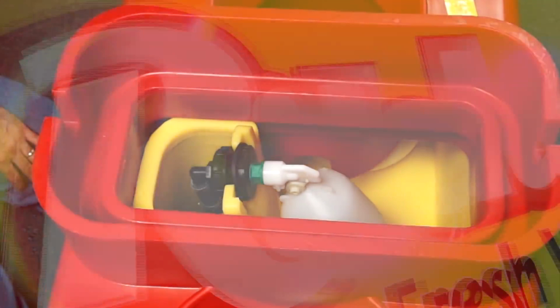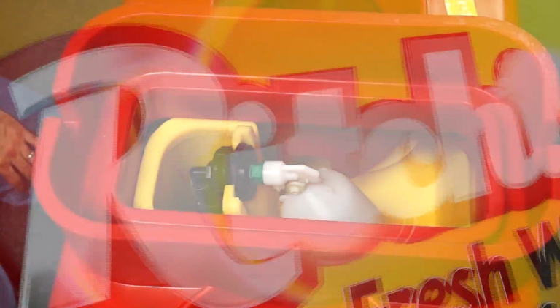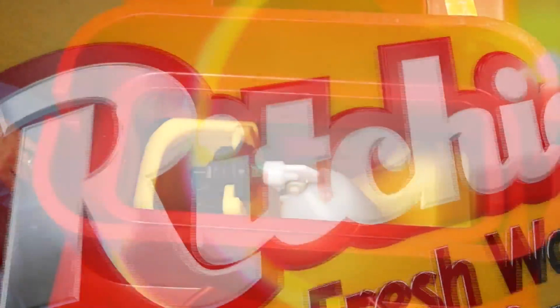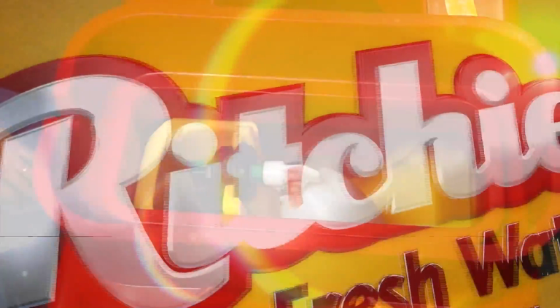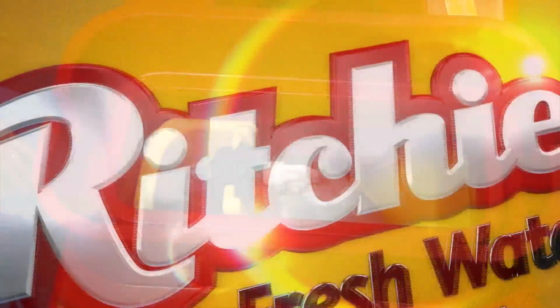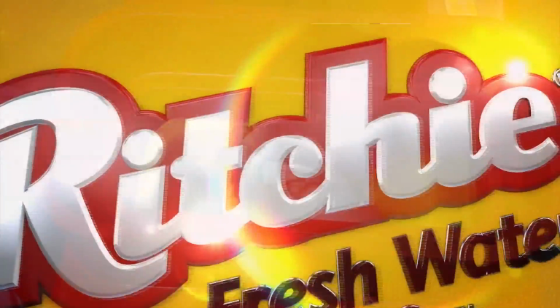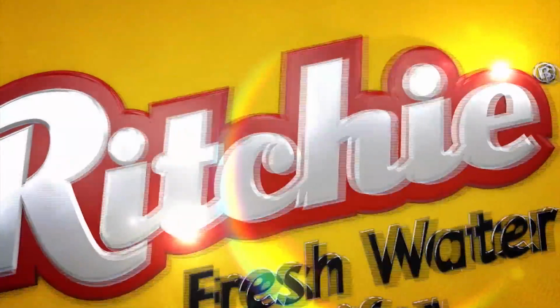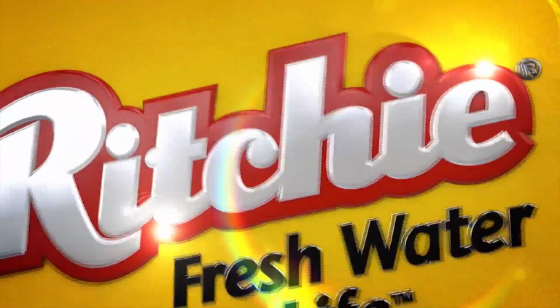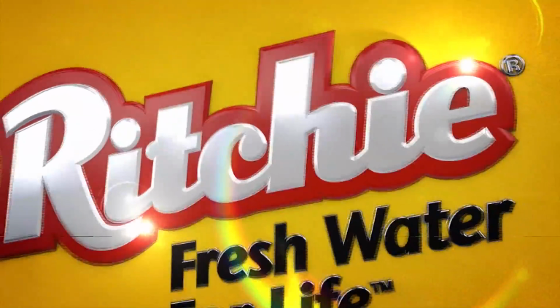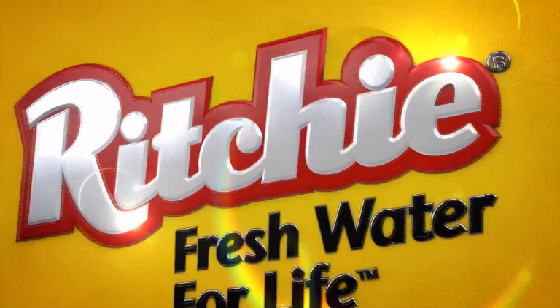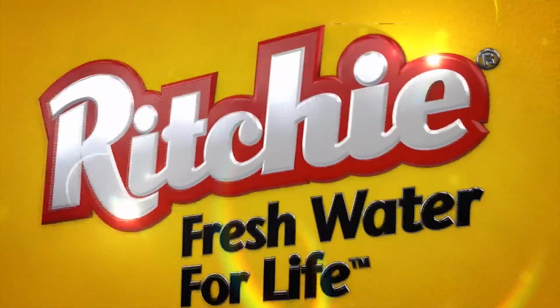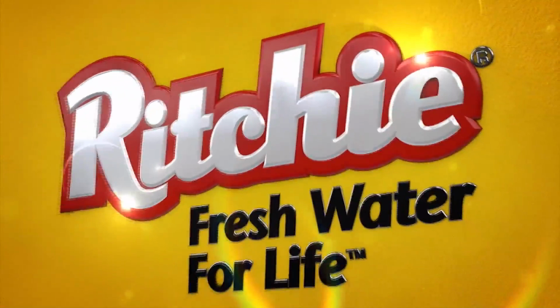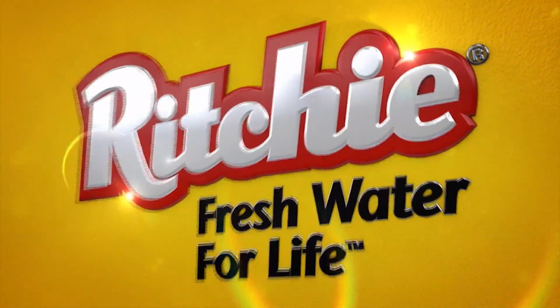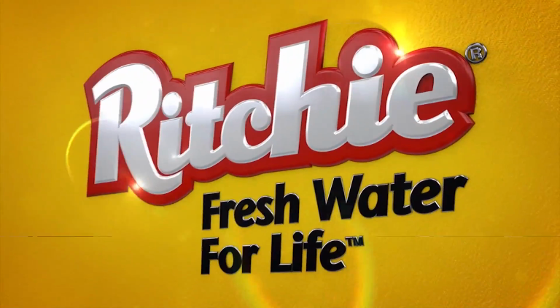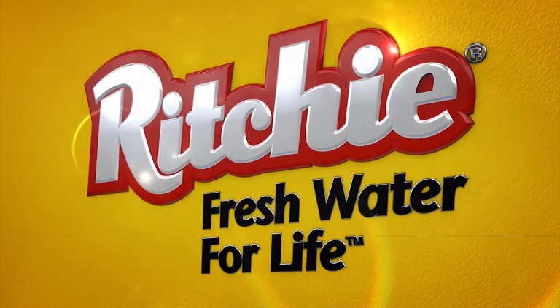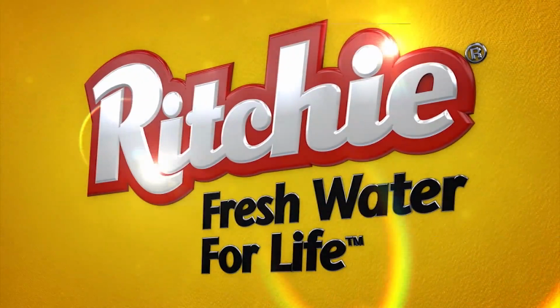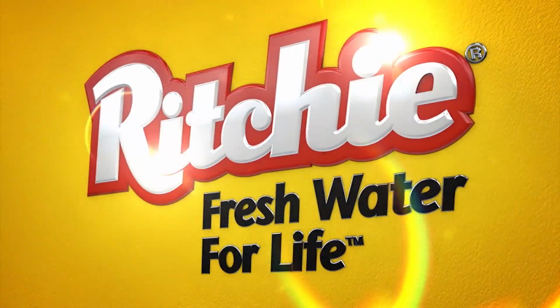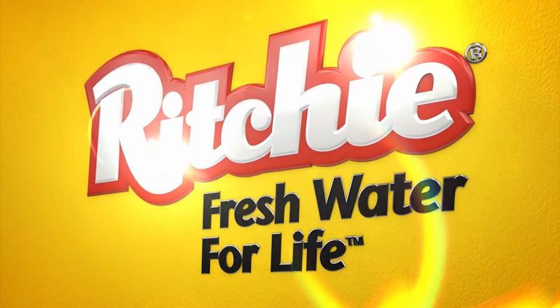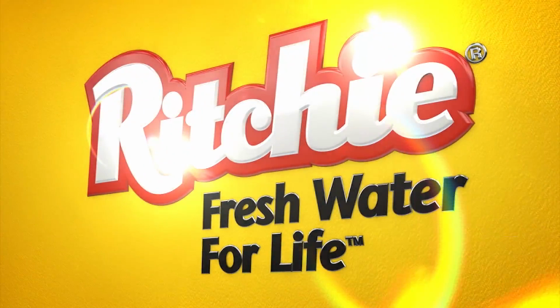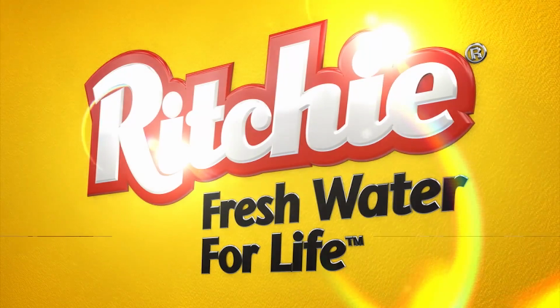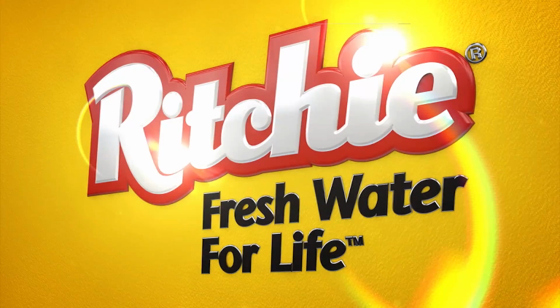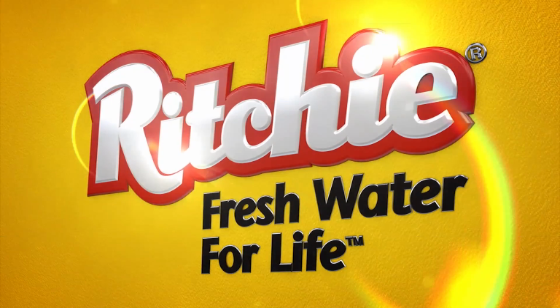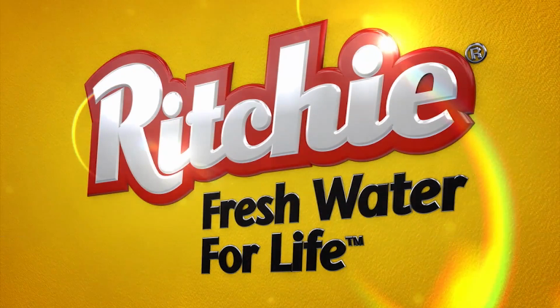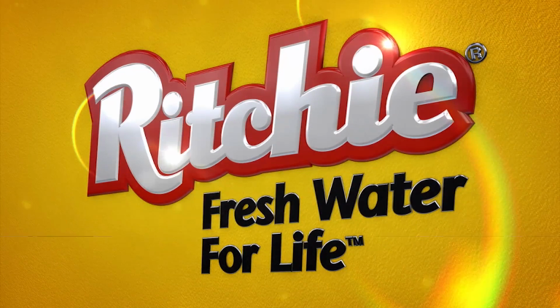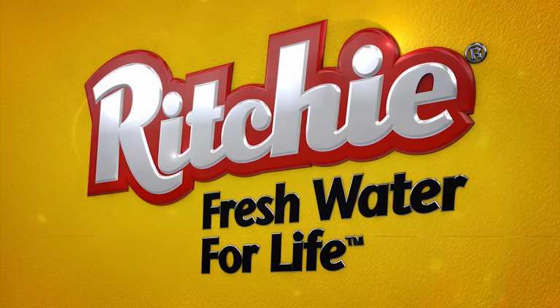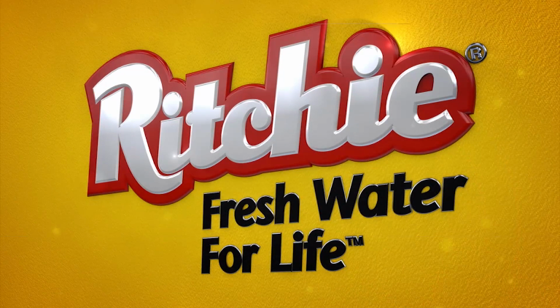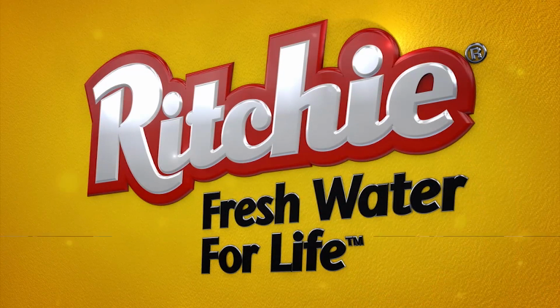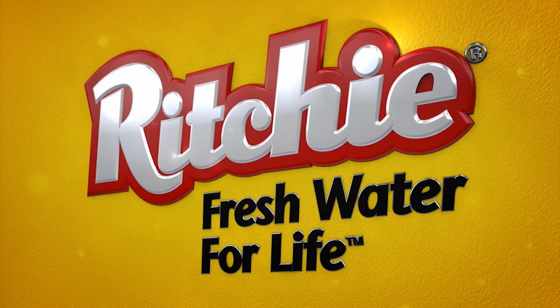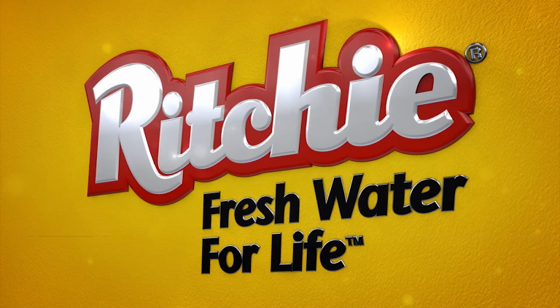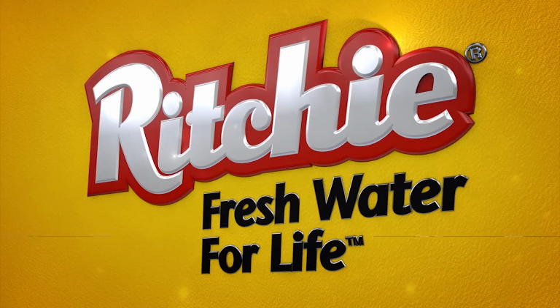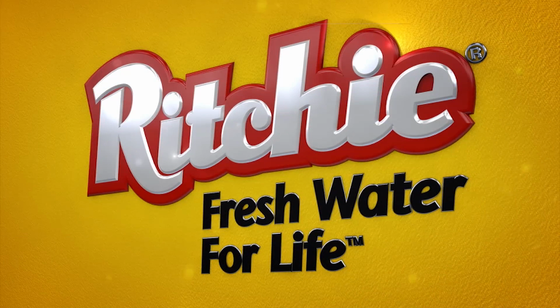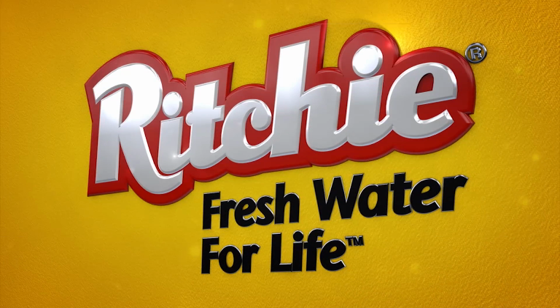For more information on Ritchie products, check out RitchieFound.com. Thank you very much.